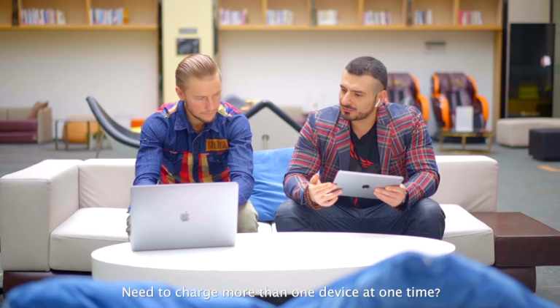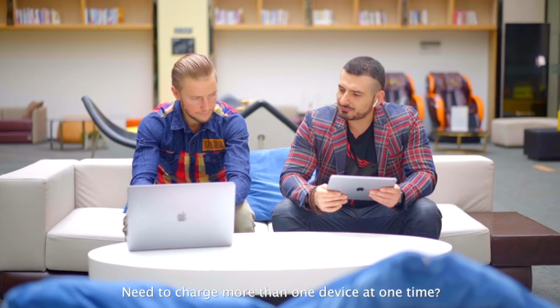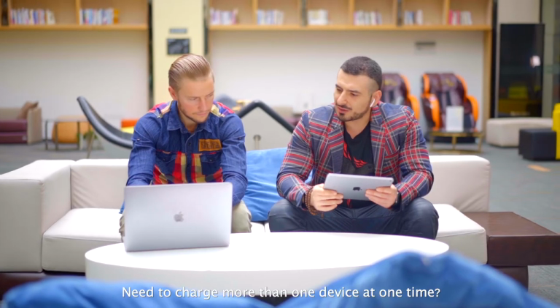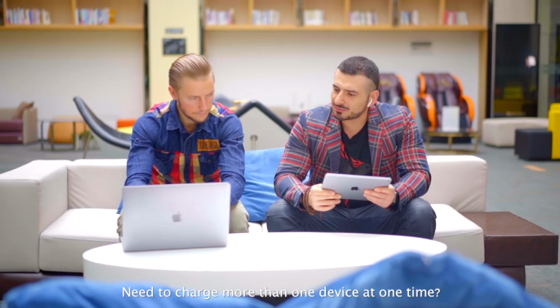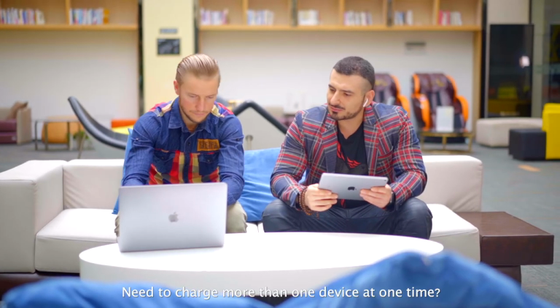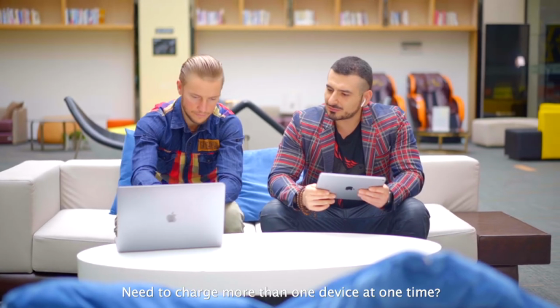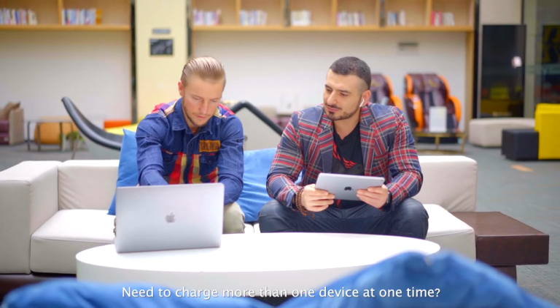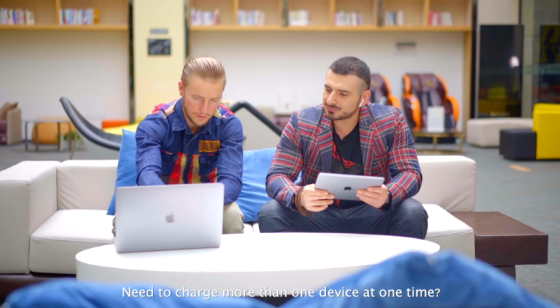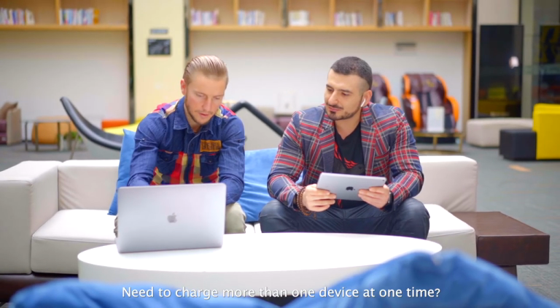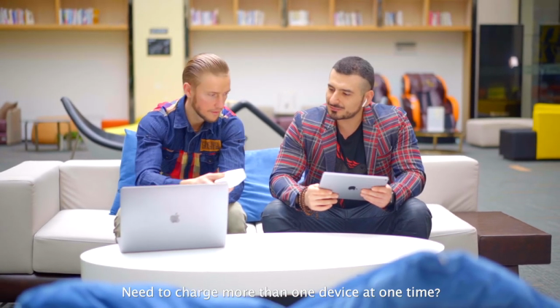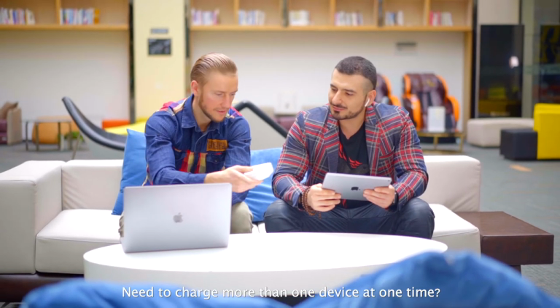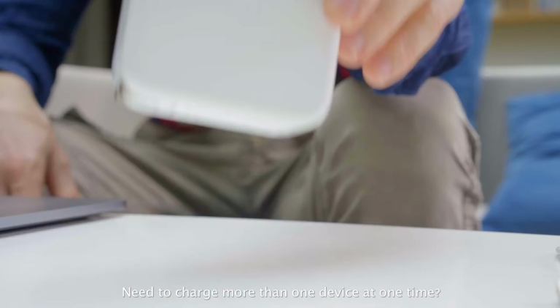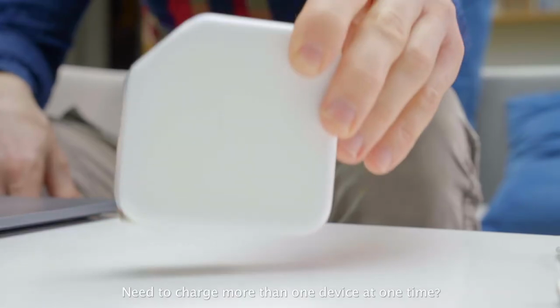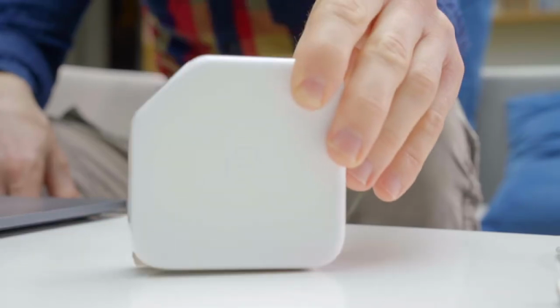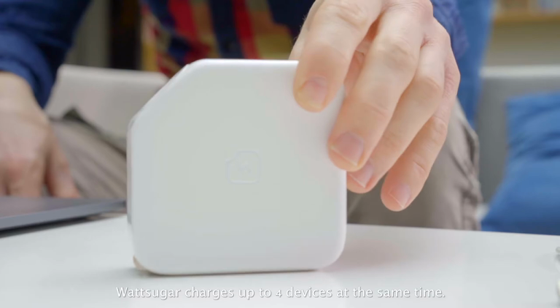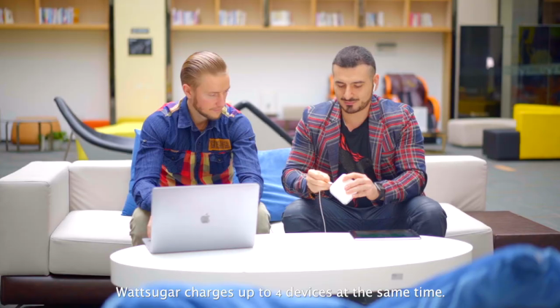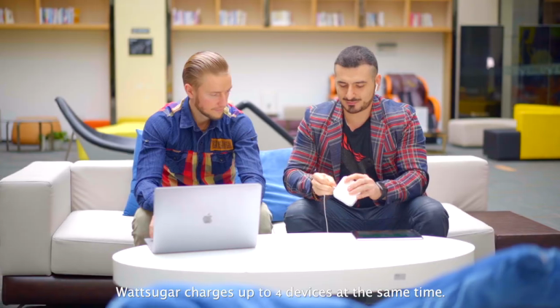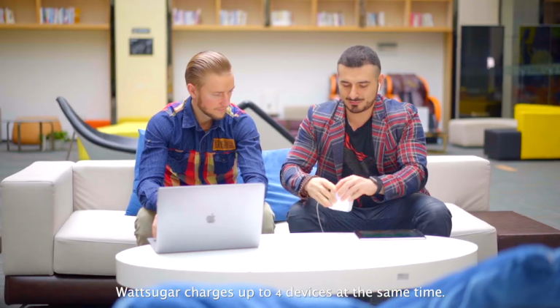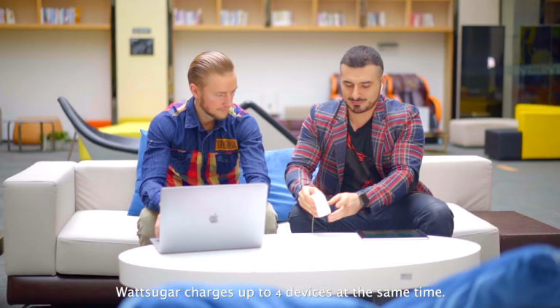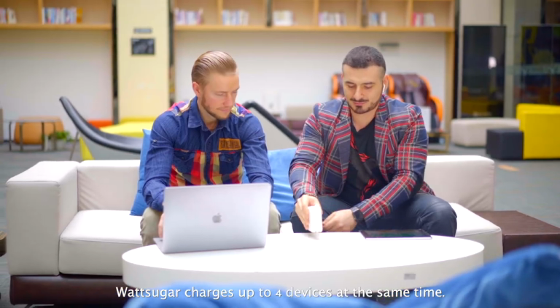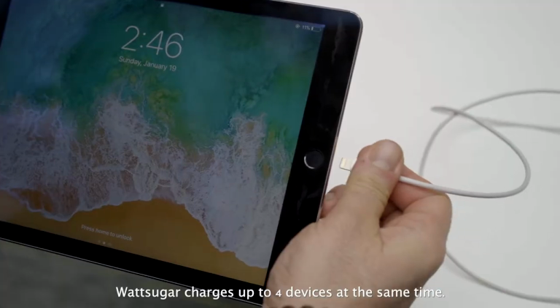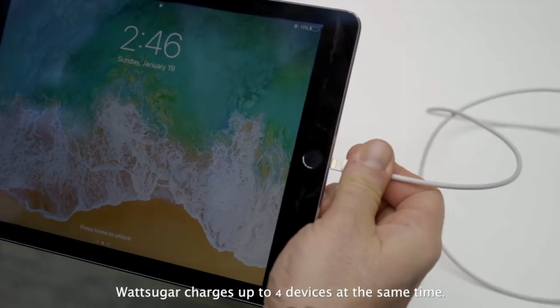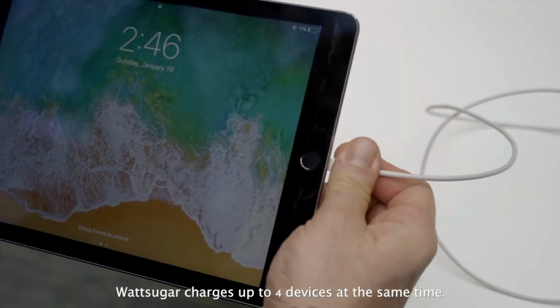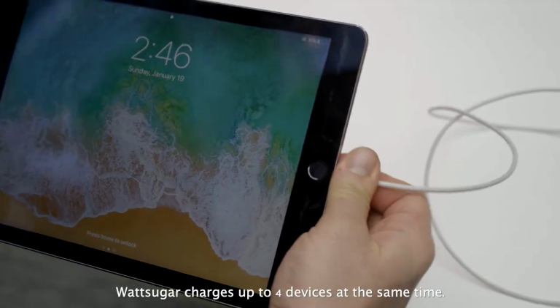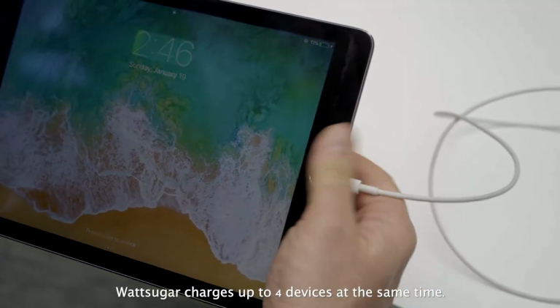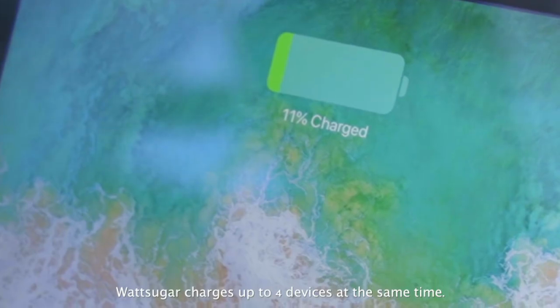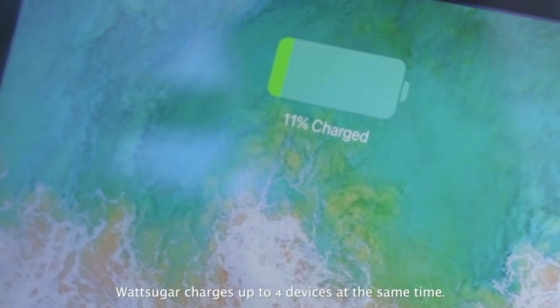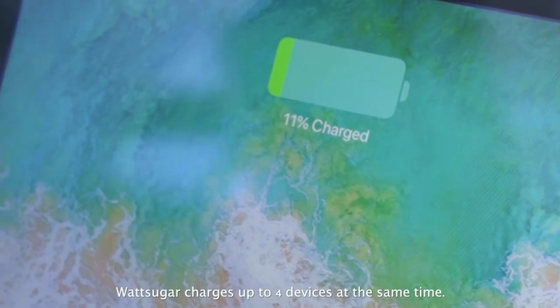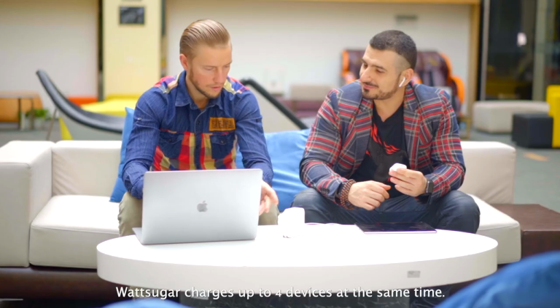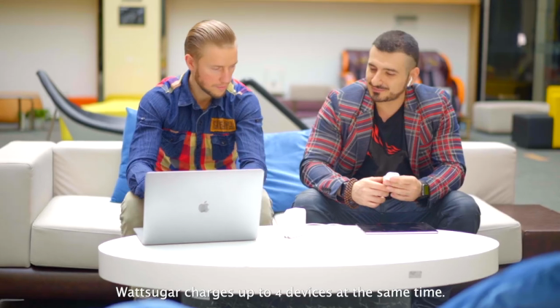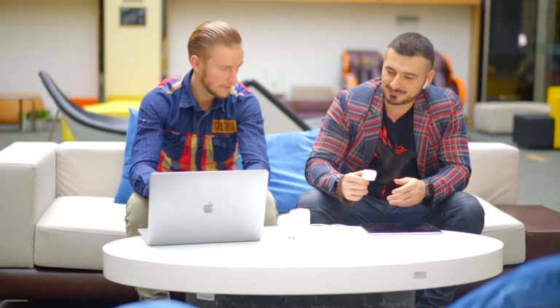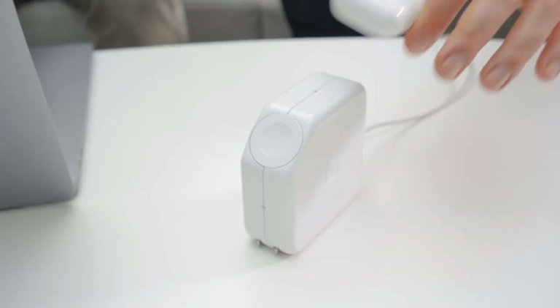Need to charge more than one device at one time? WattSugar charges up to four devices at the same time.